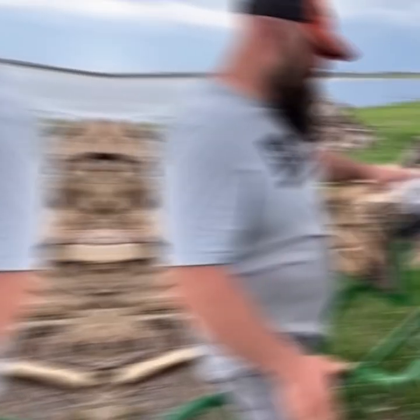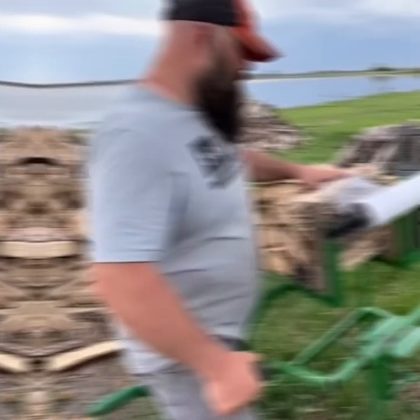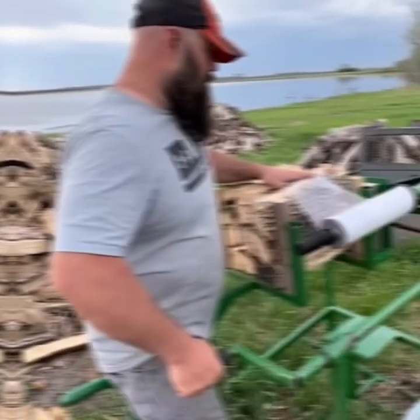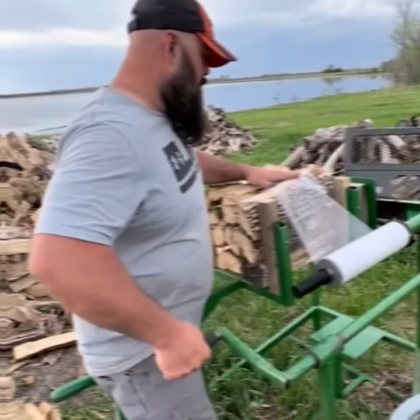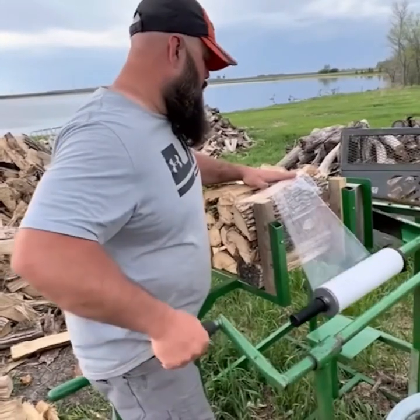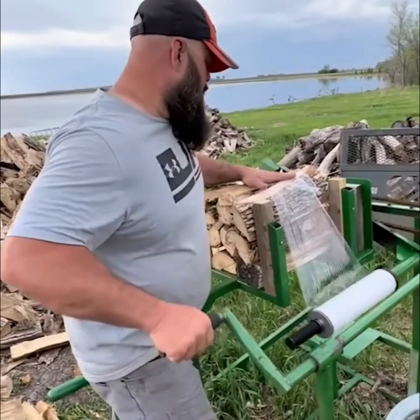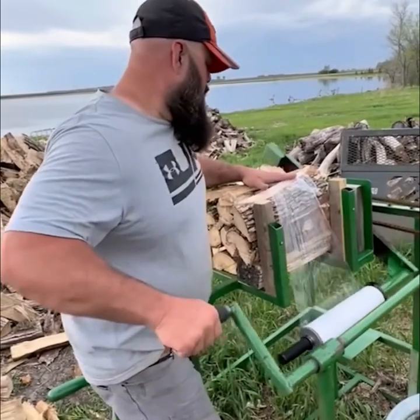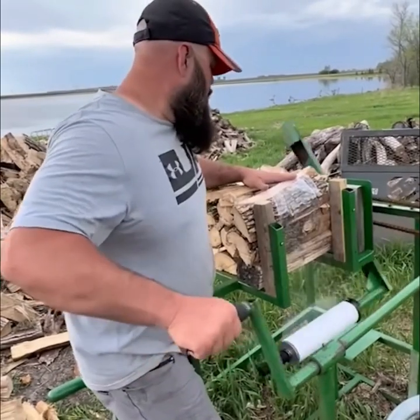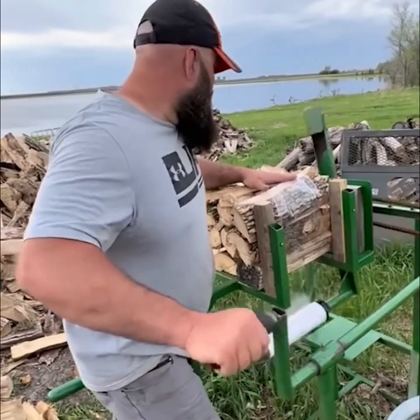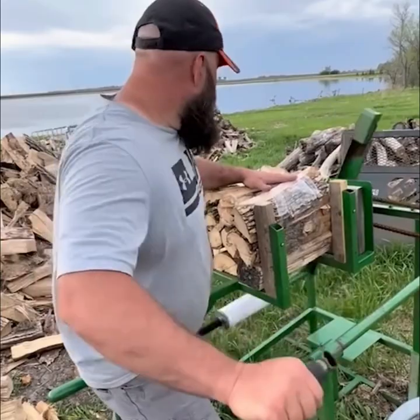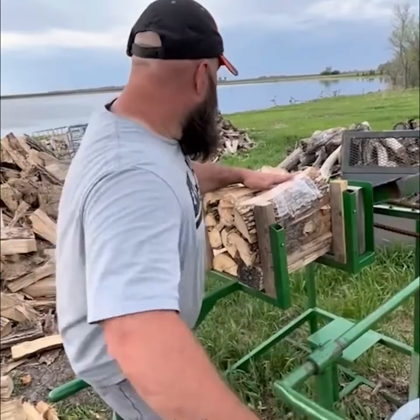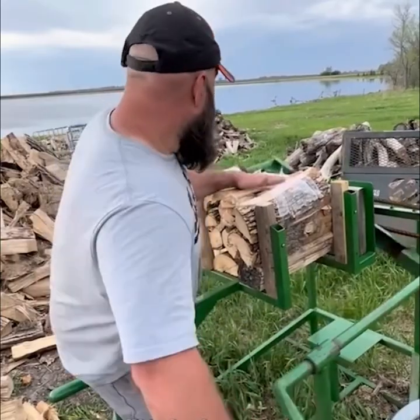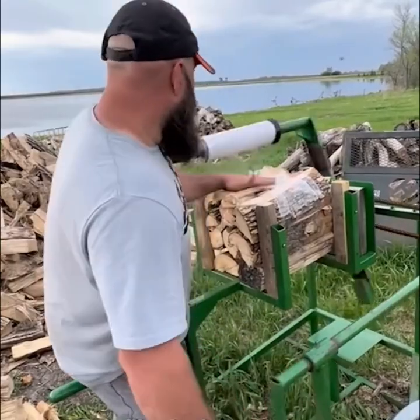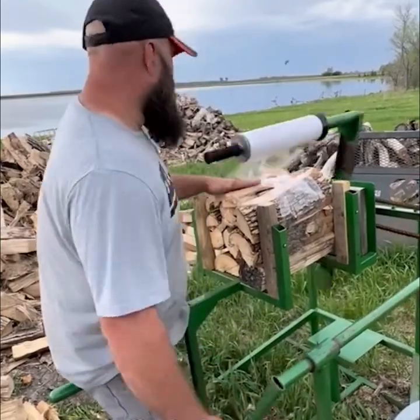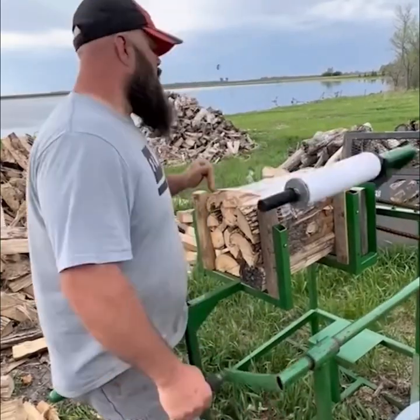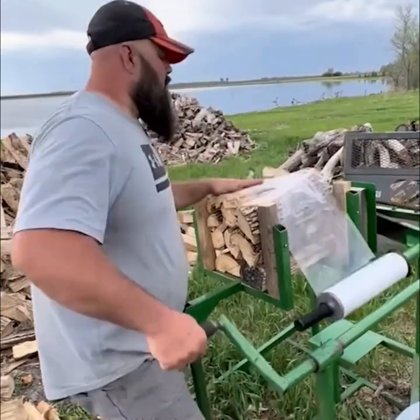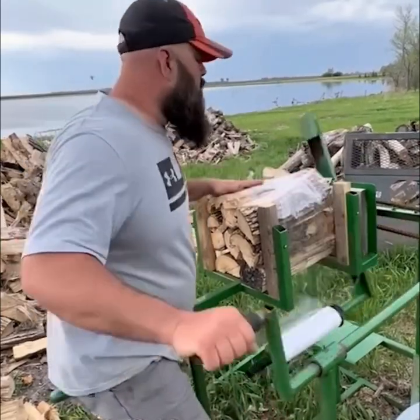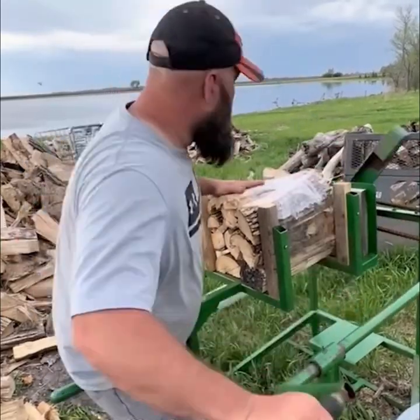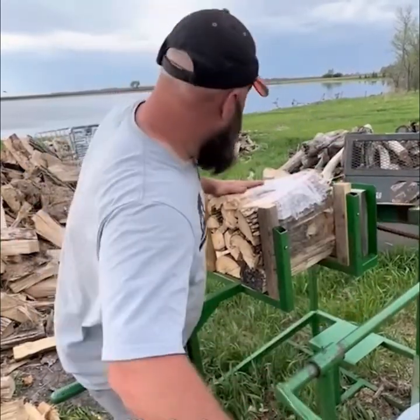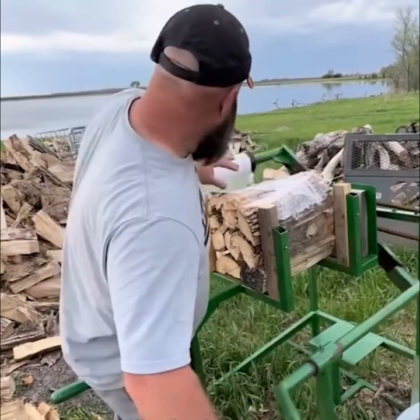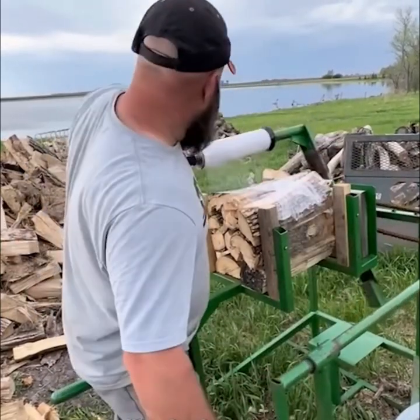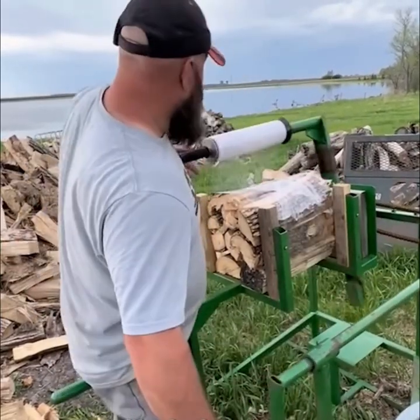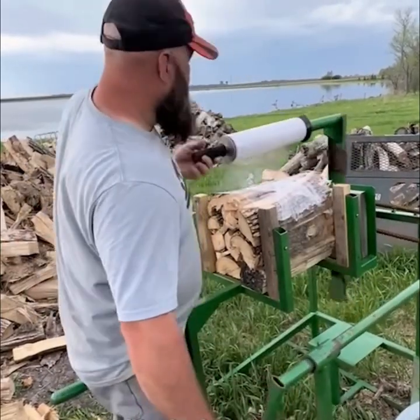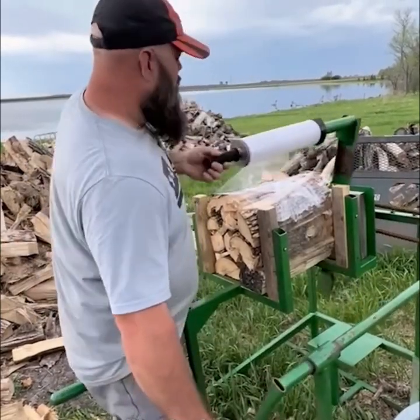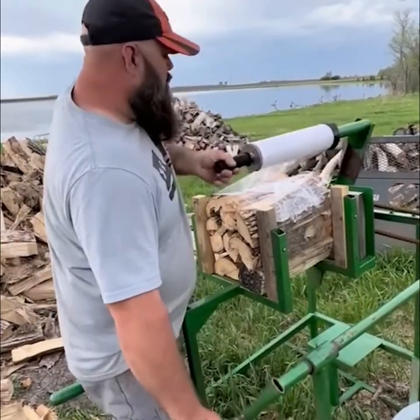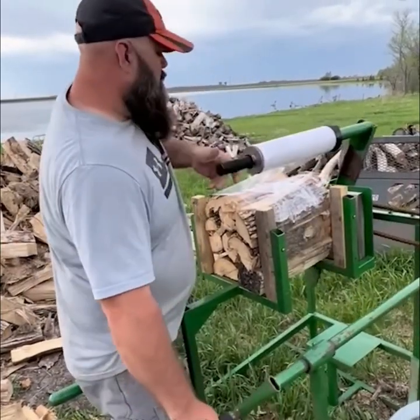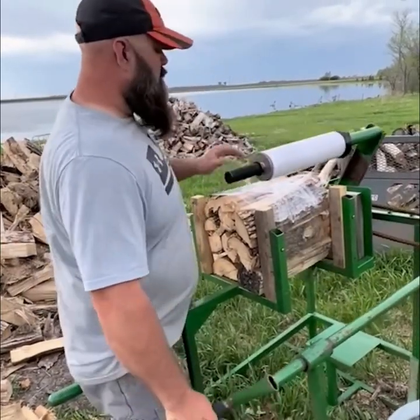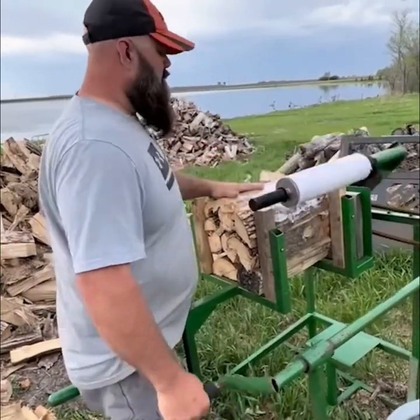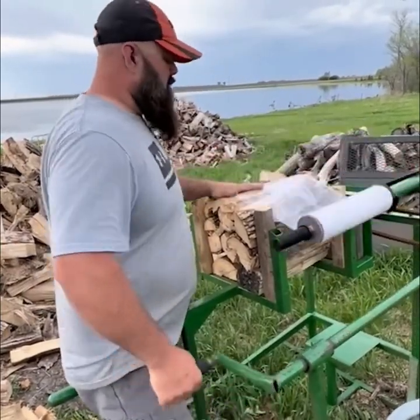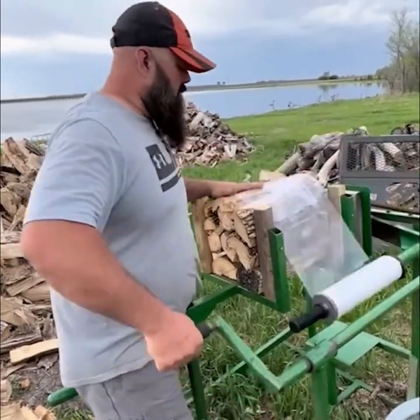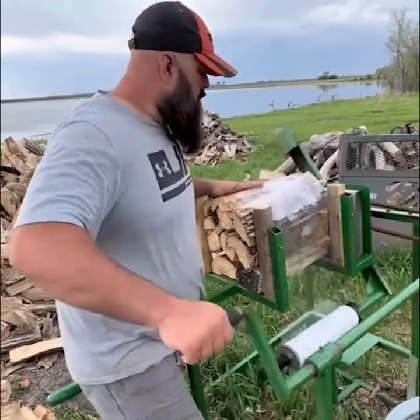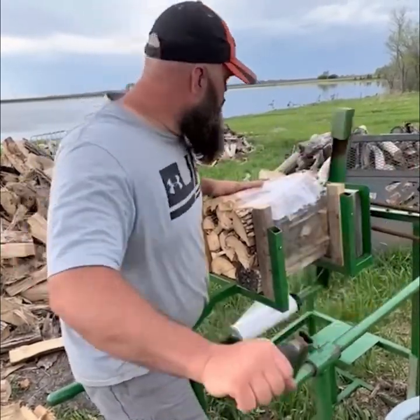Stretch film is the most common packaging material used for bundling firewood.